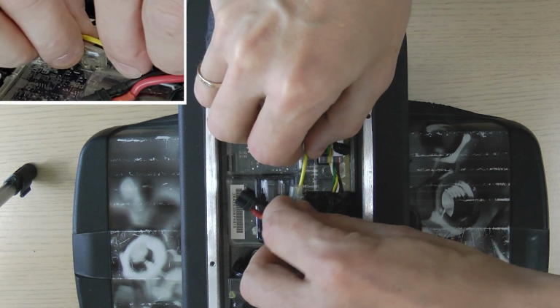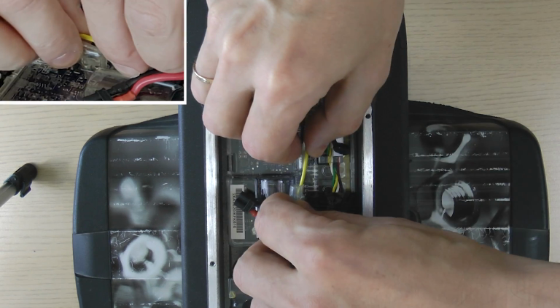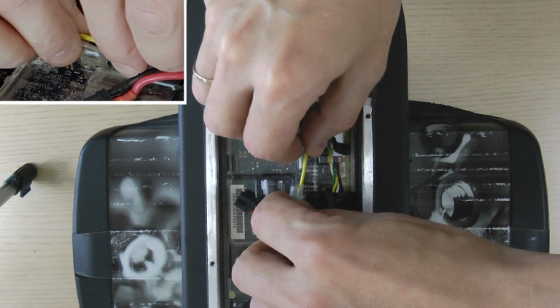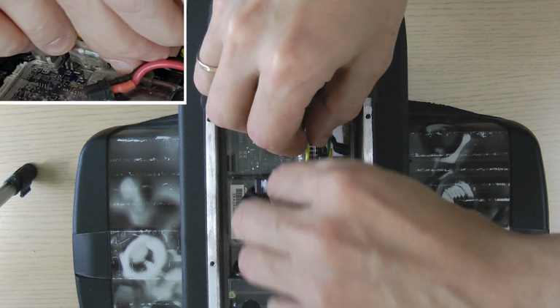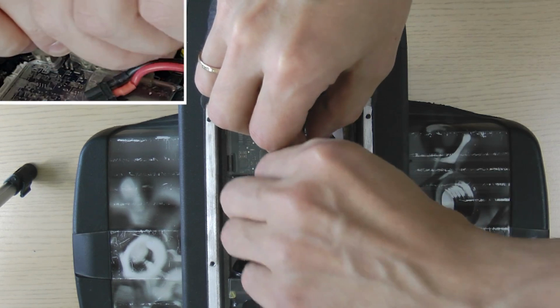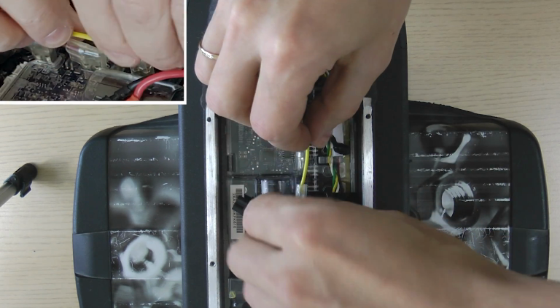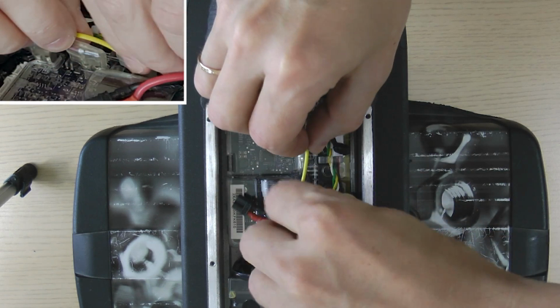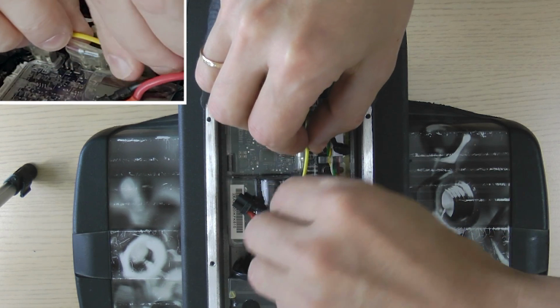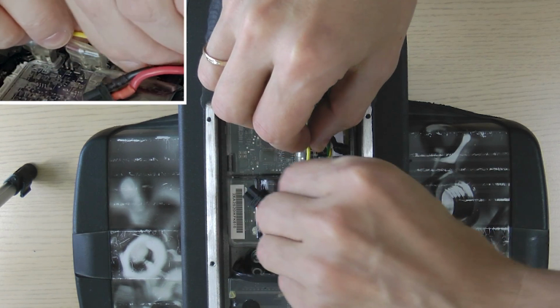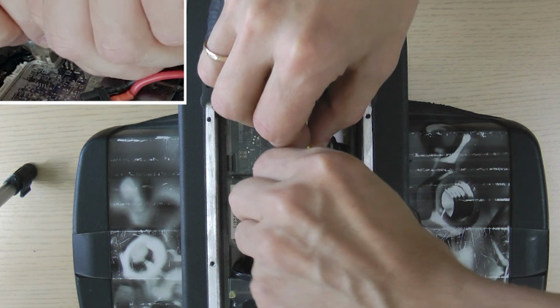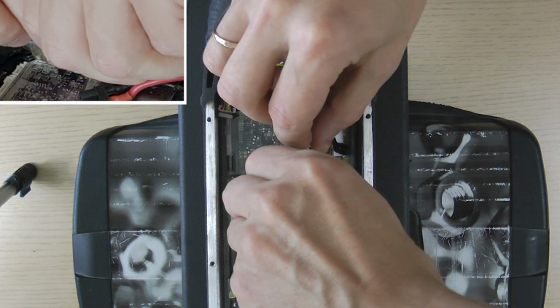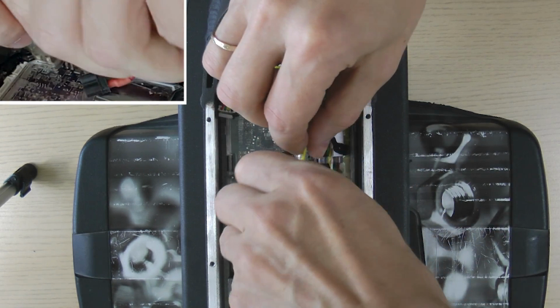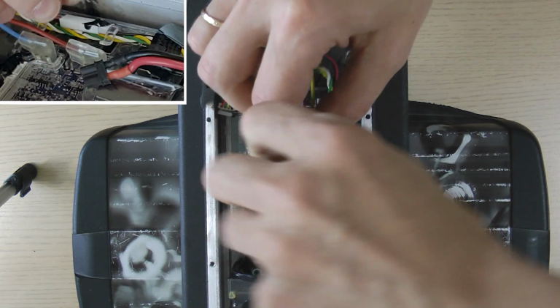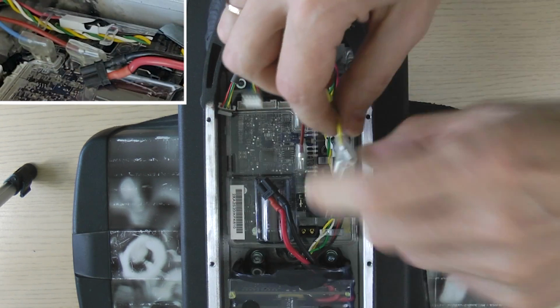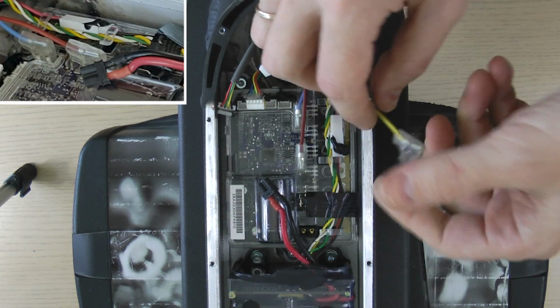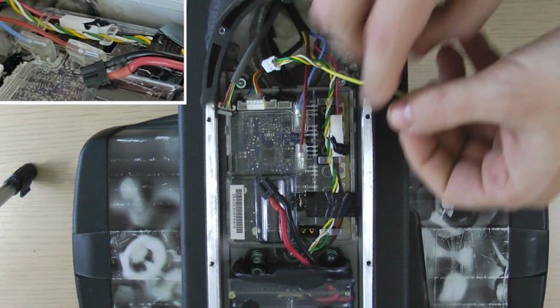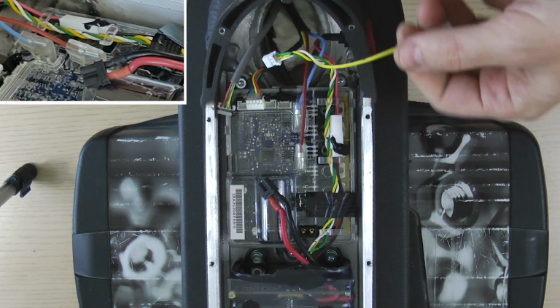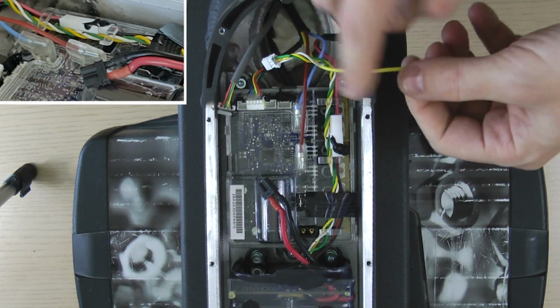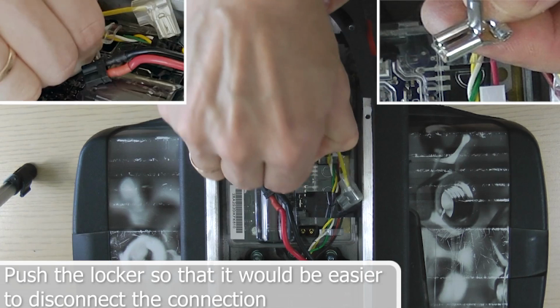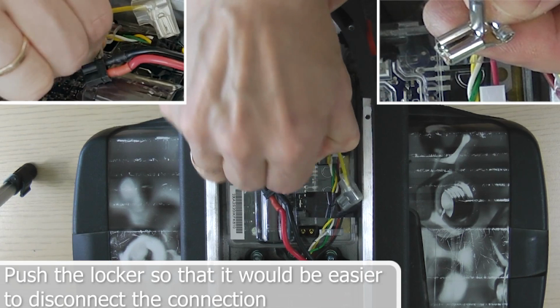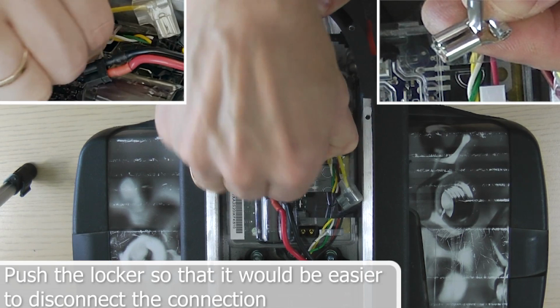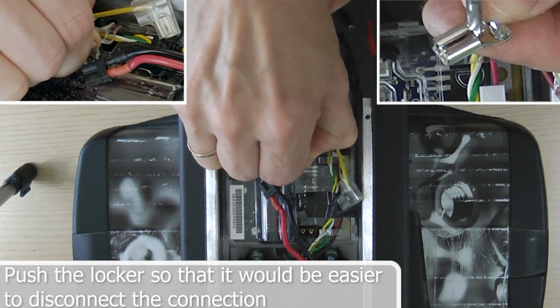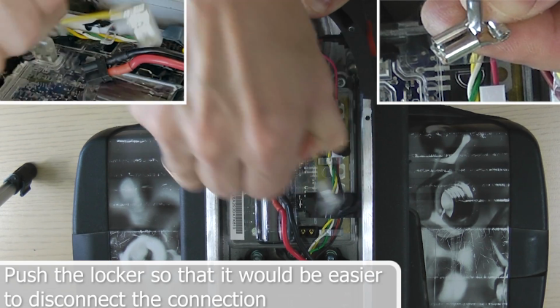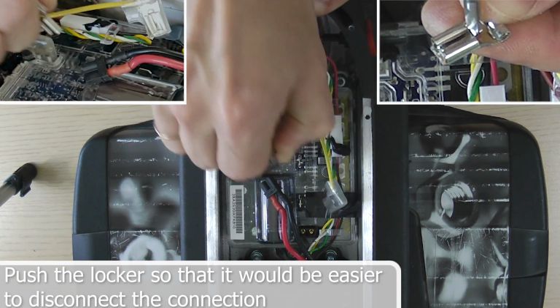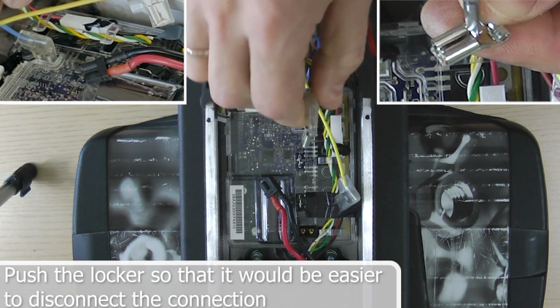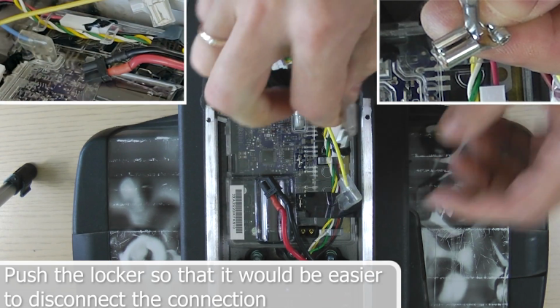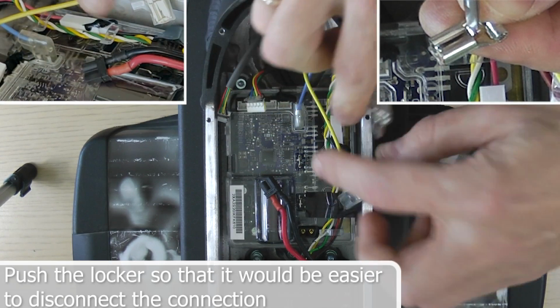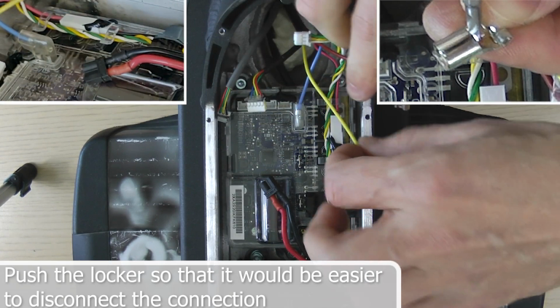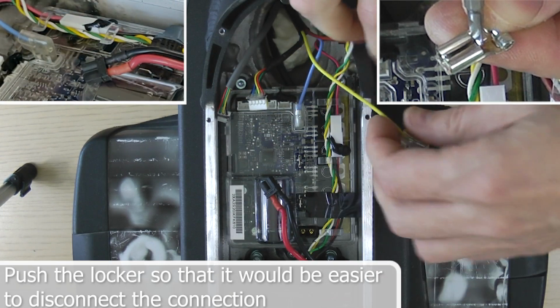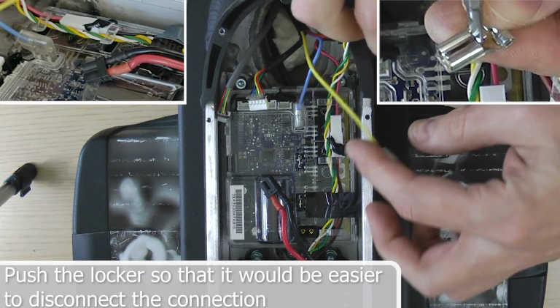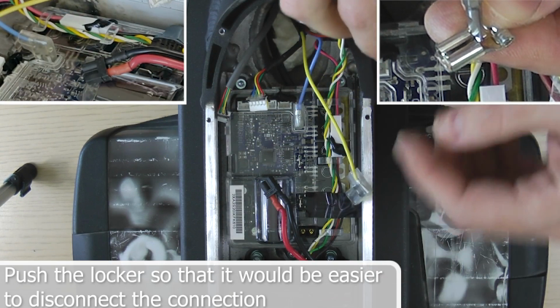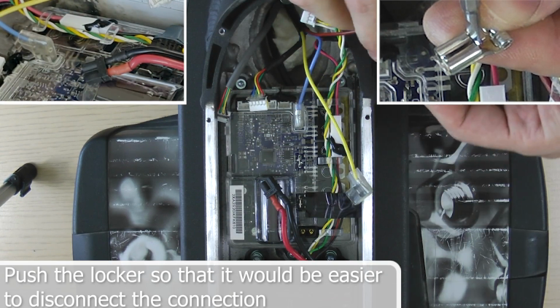For the three motor connectors that have a push-lock metal mechanism, push down on the metal tab and pull the connector straight out to disconnect.